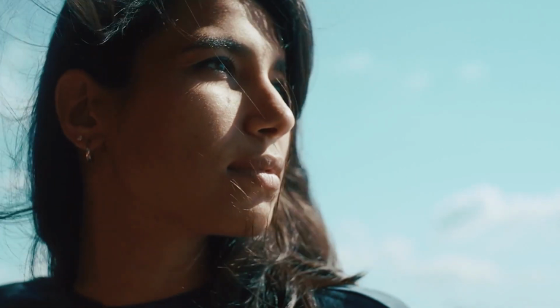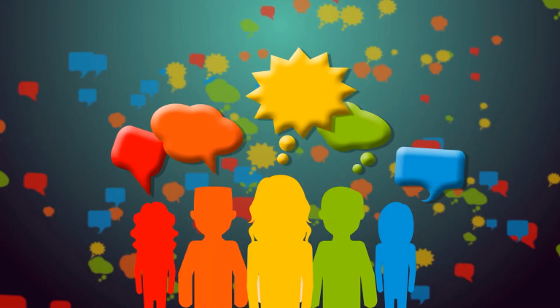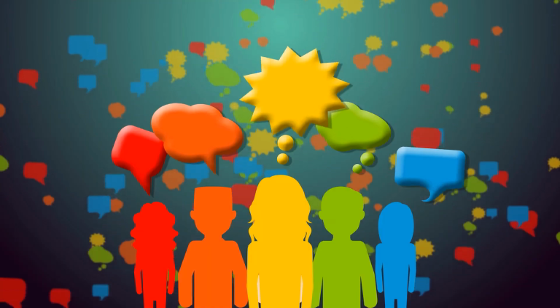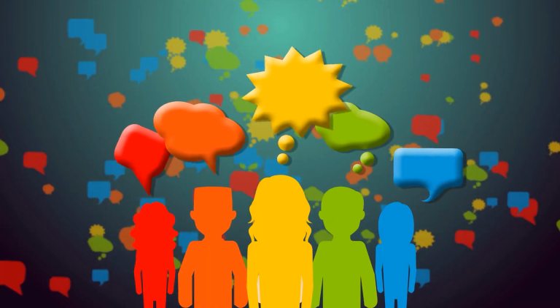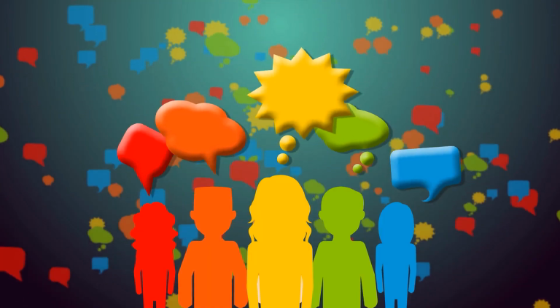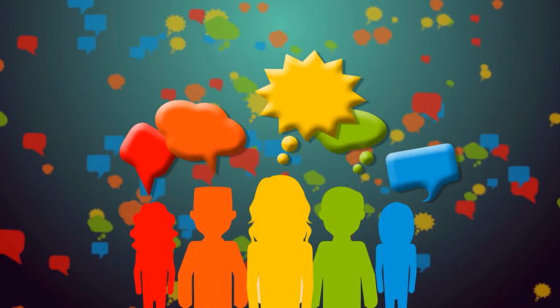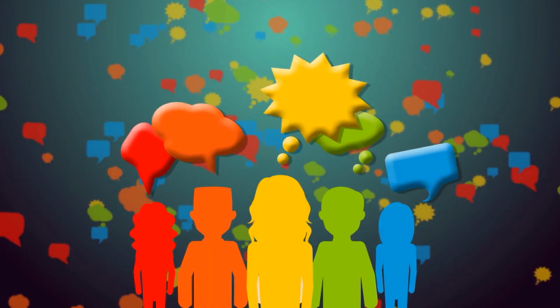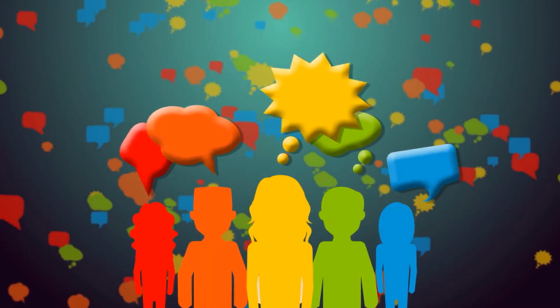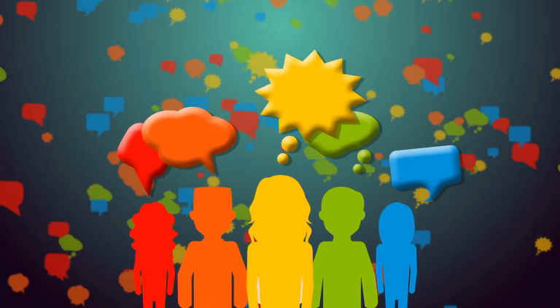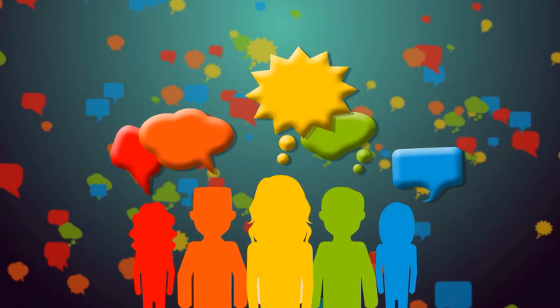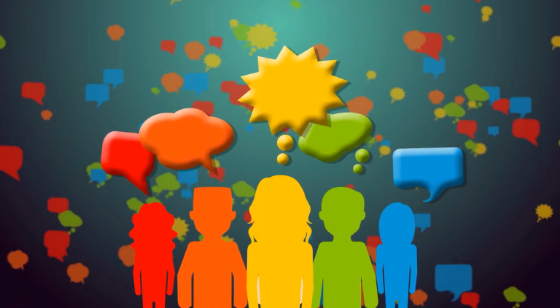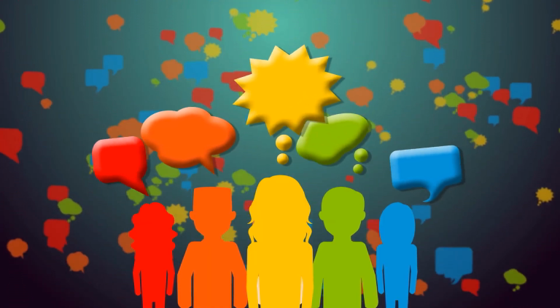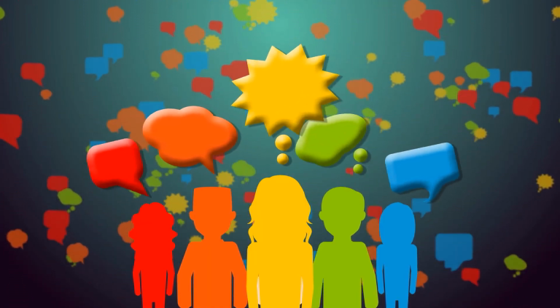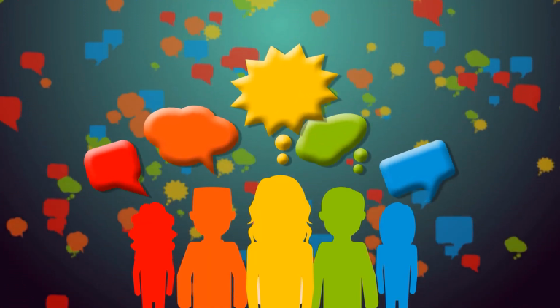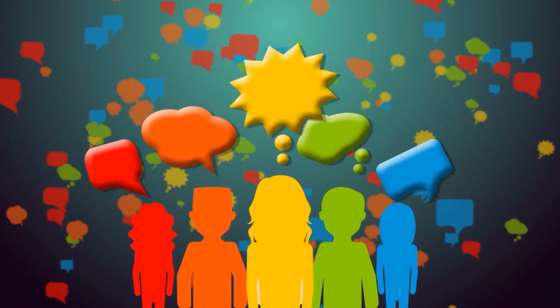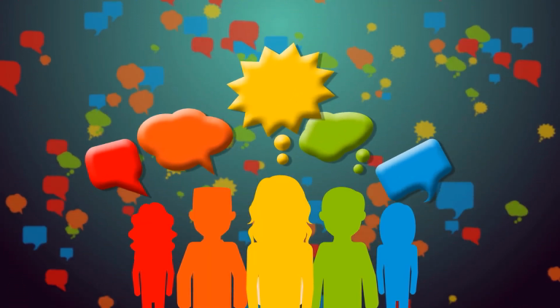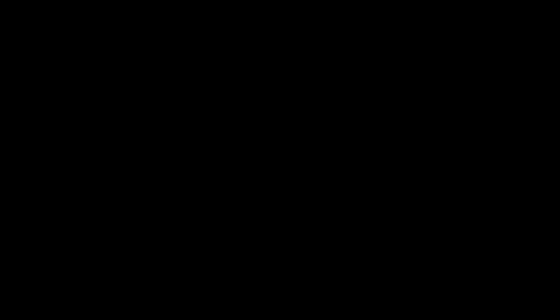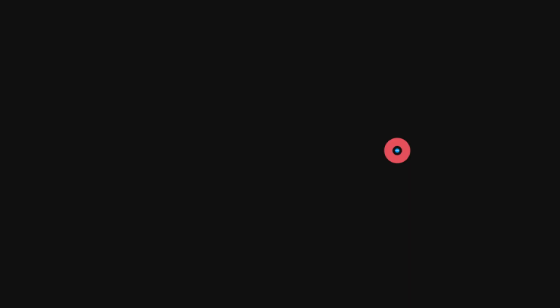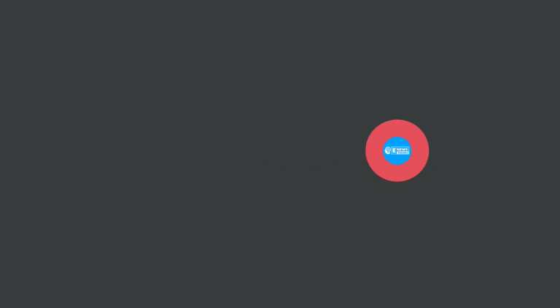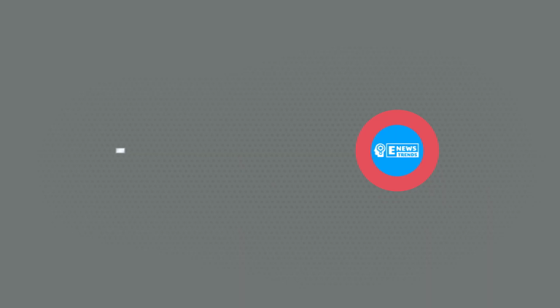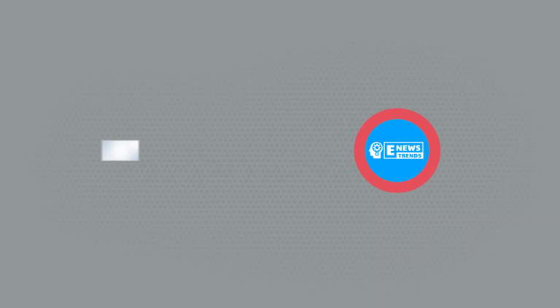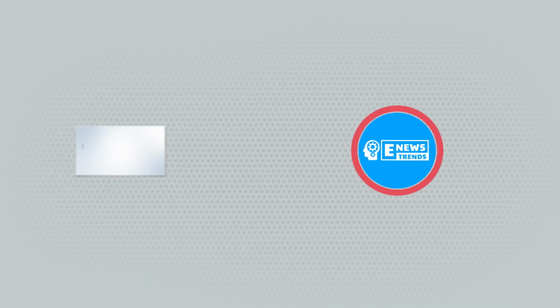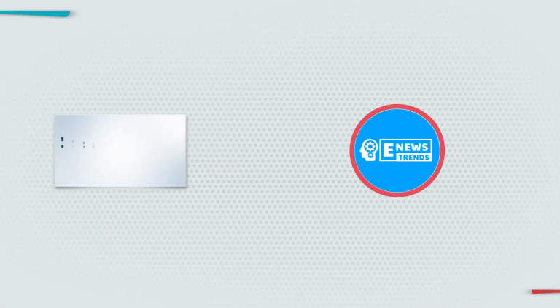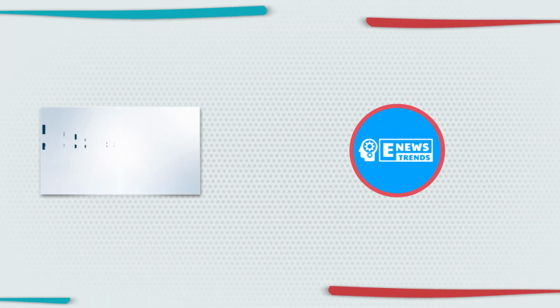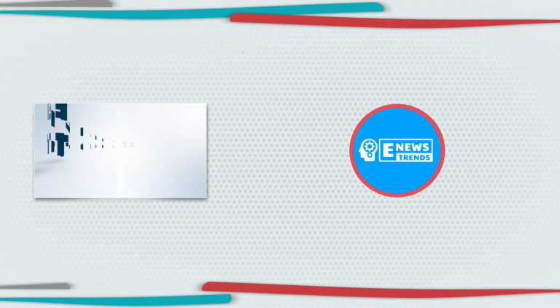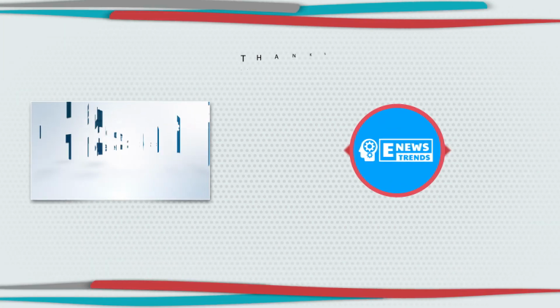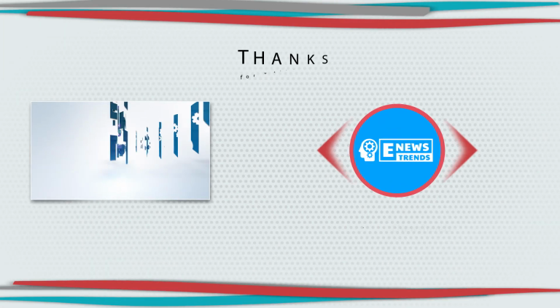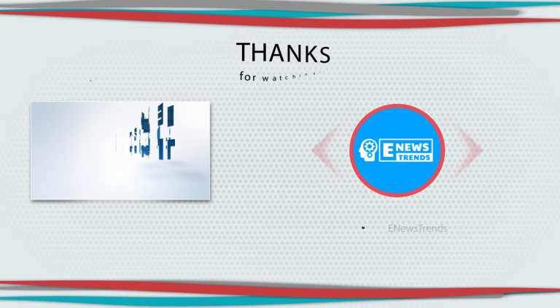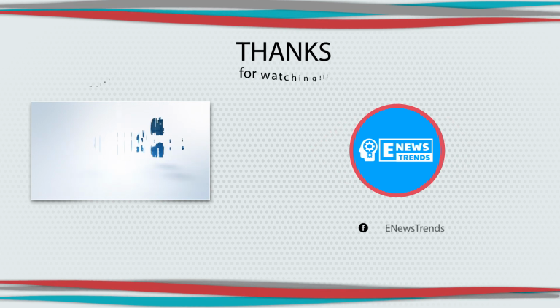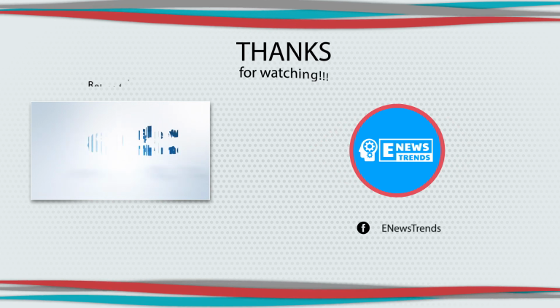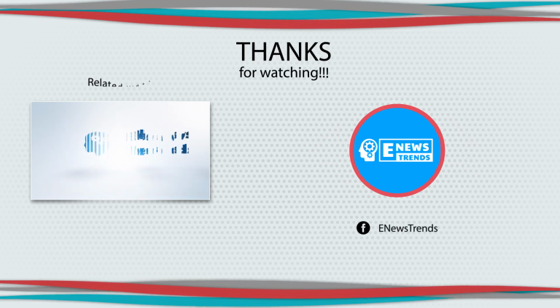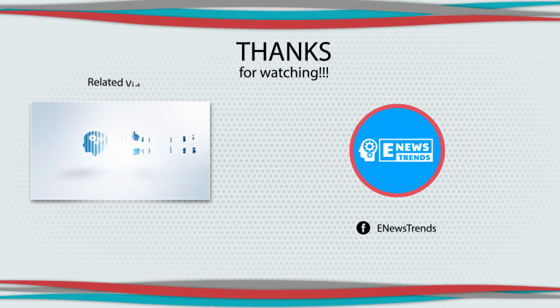Share your thoughts in the comment section. Till our next video, thanks for watching.